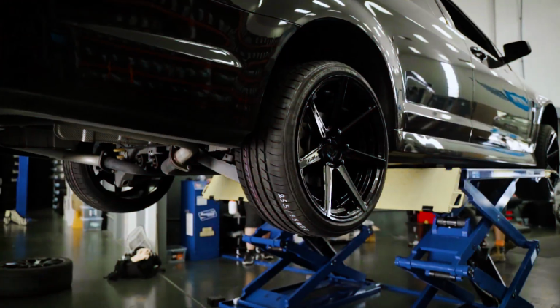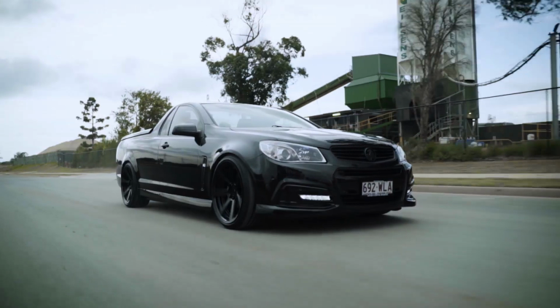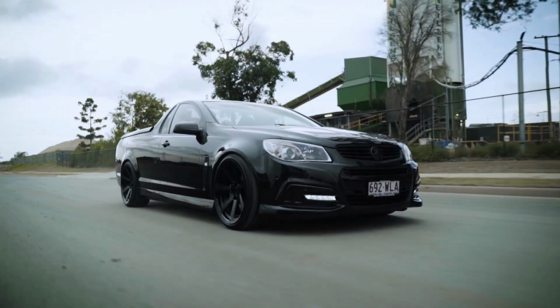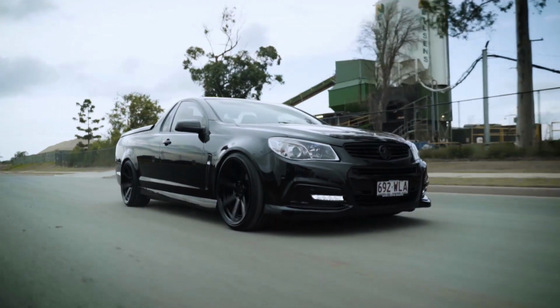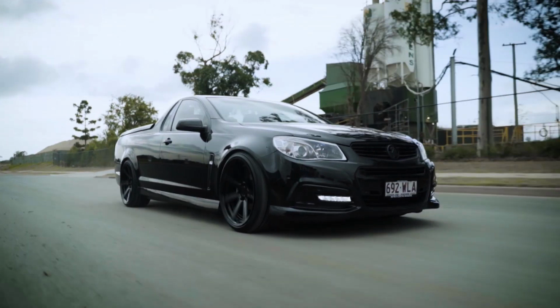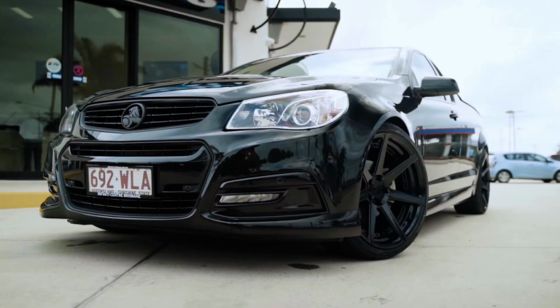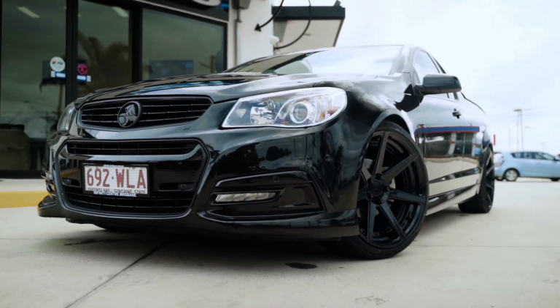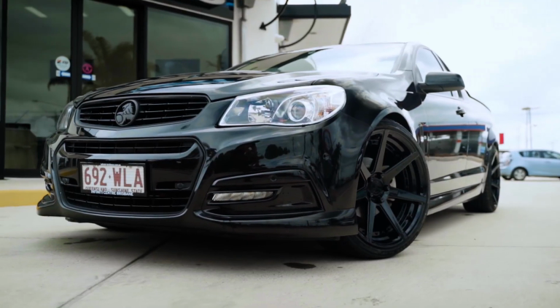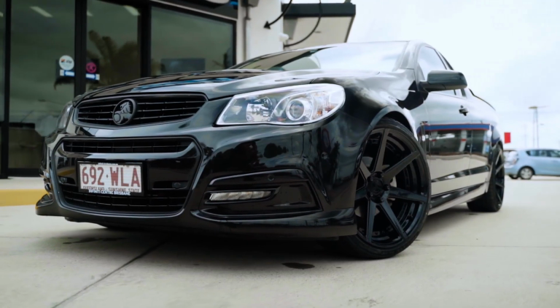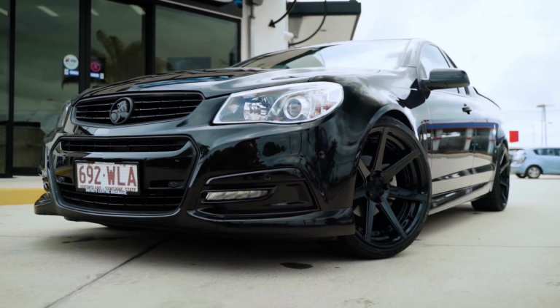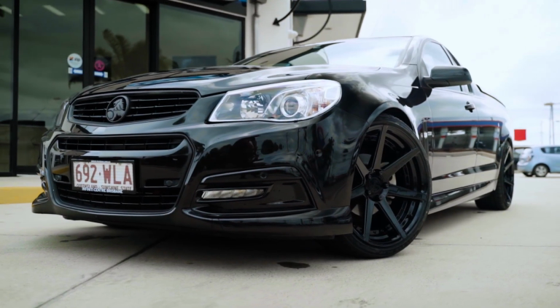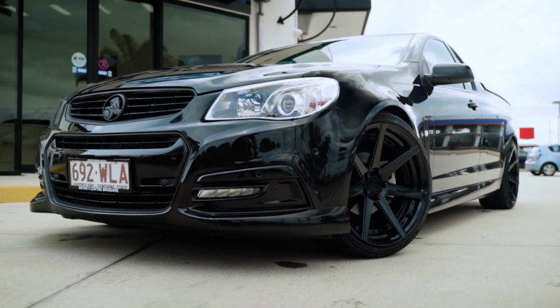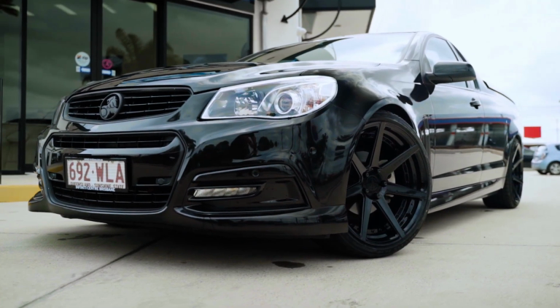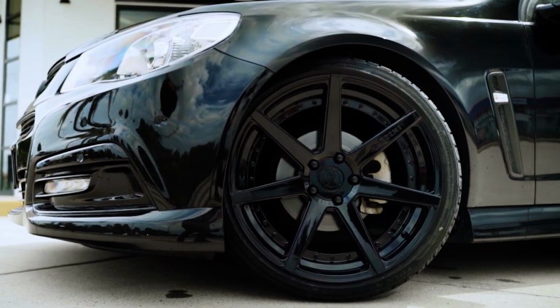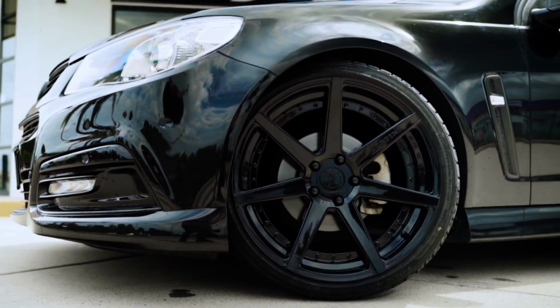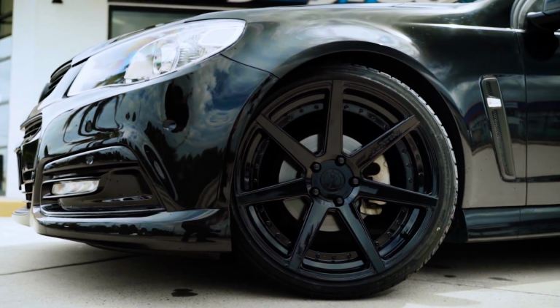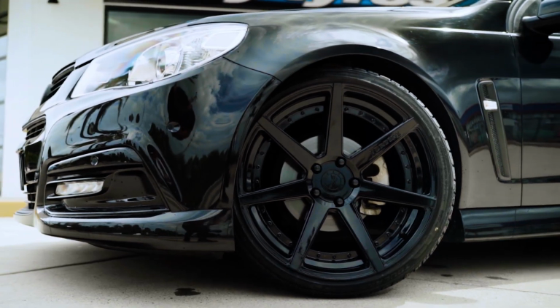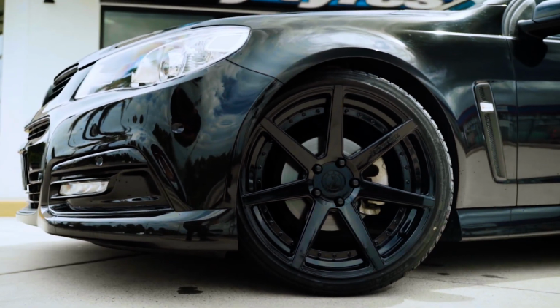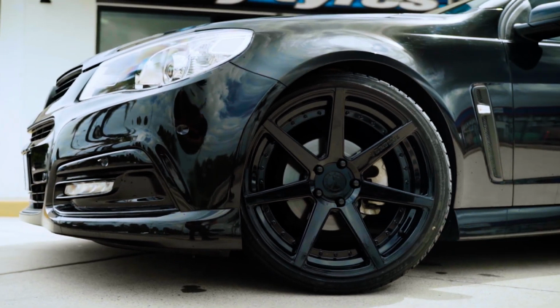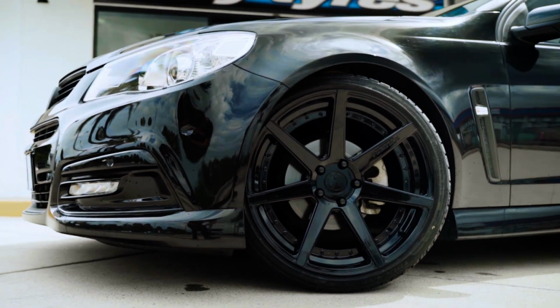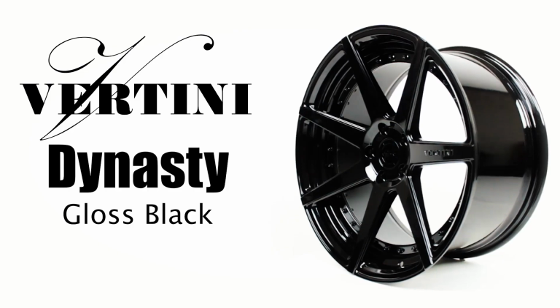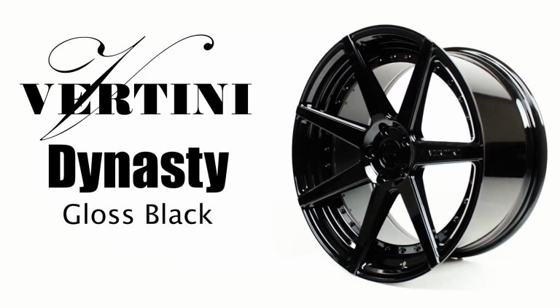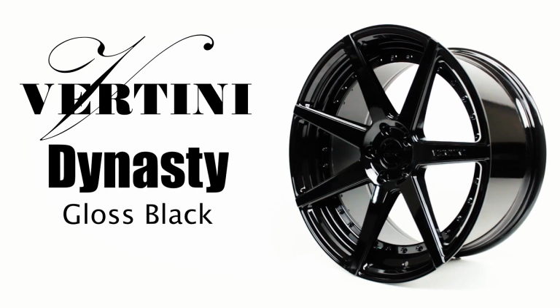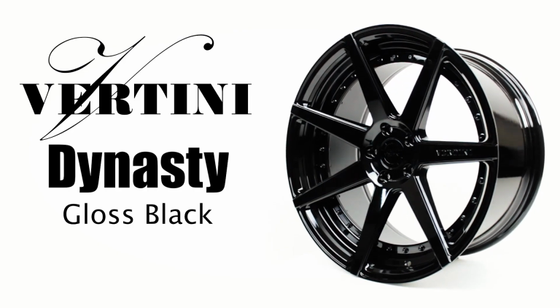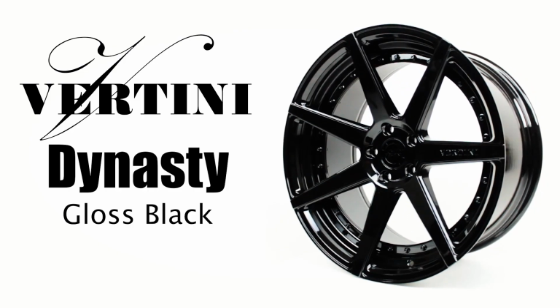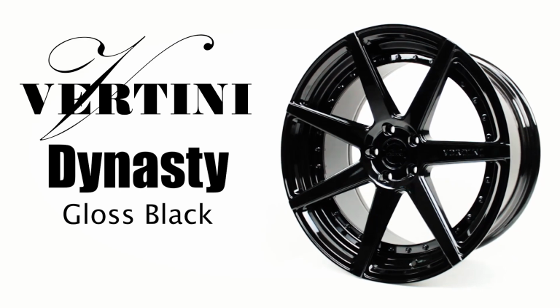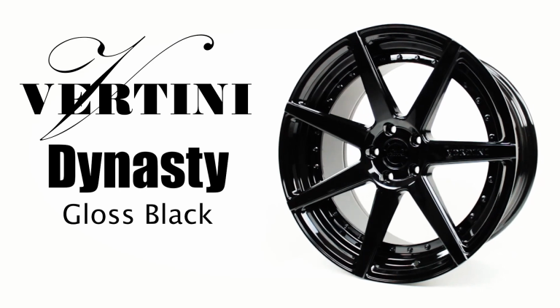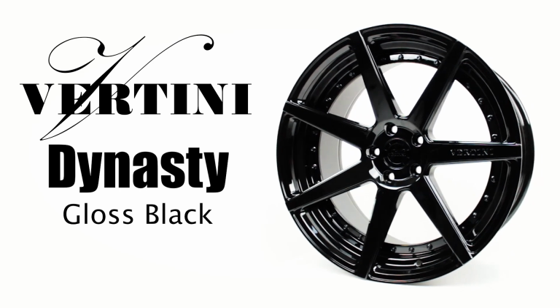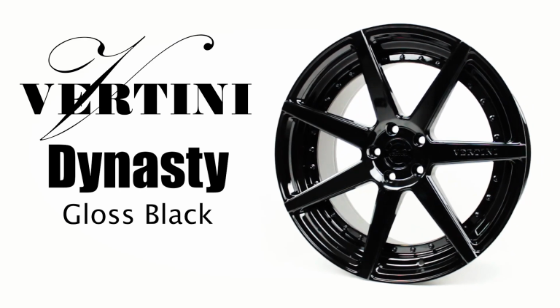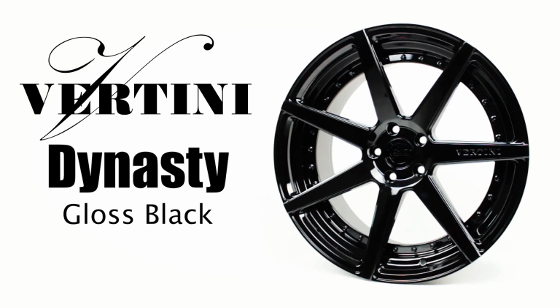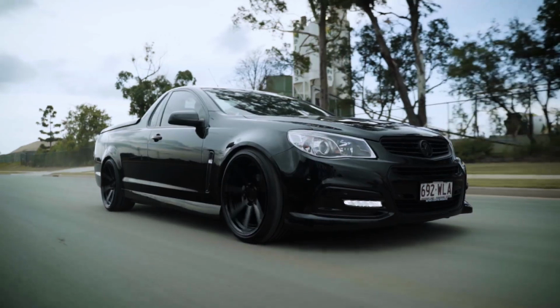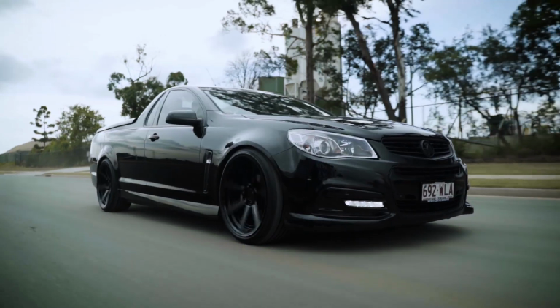The Holden is done and it's looking fresh. They've gone with the Vettini Dynasty wheels — check it out.